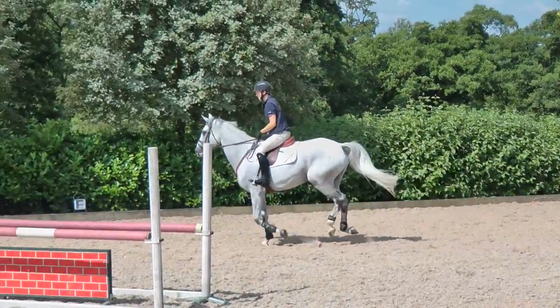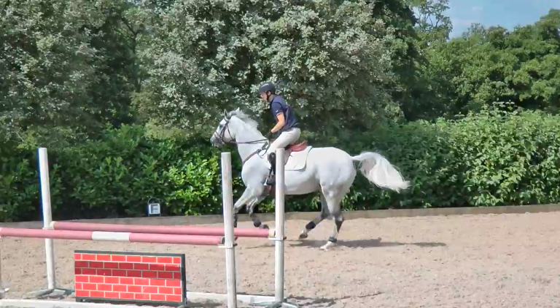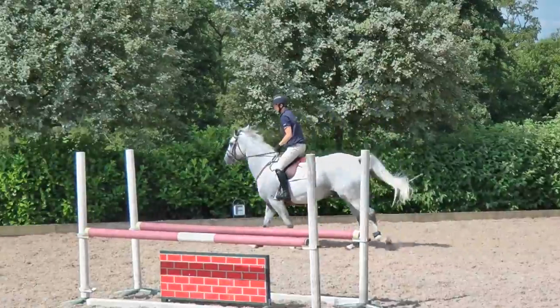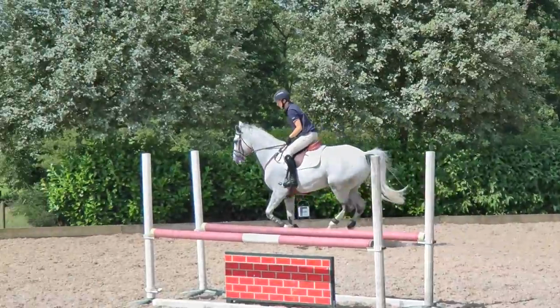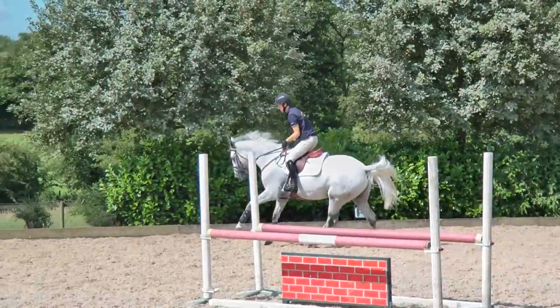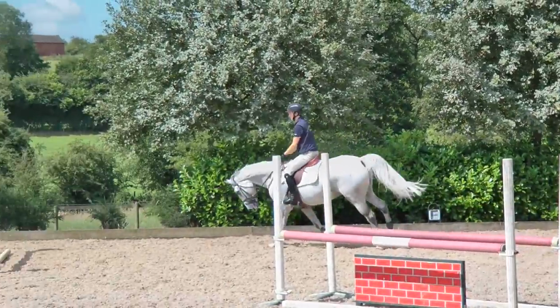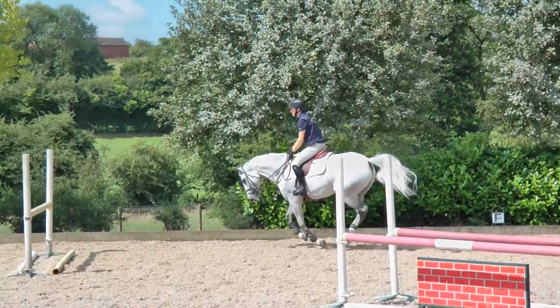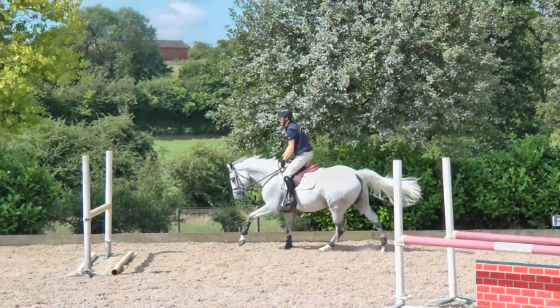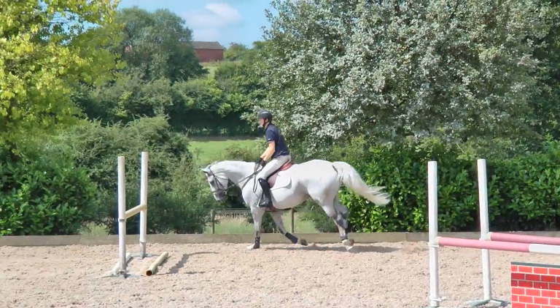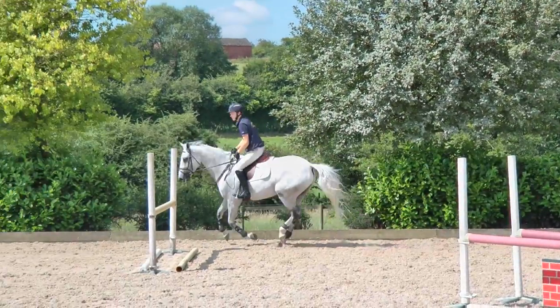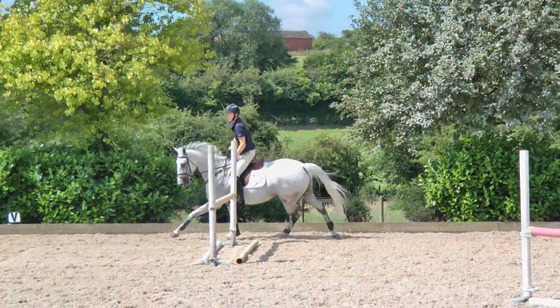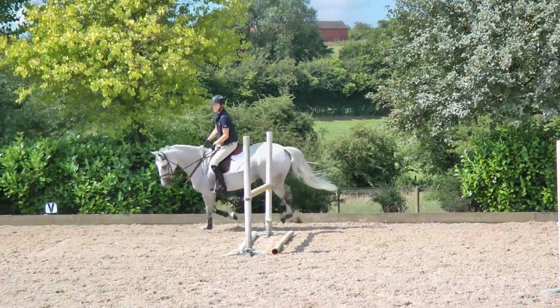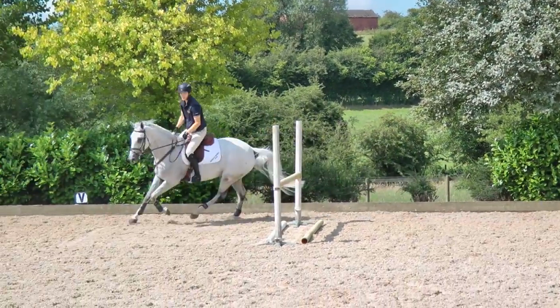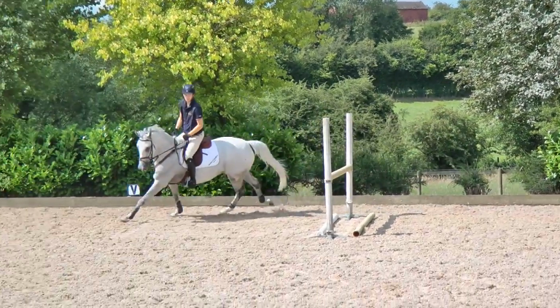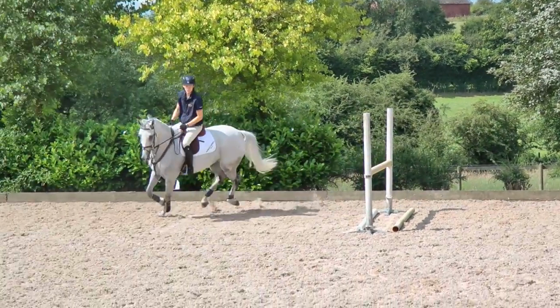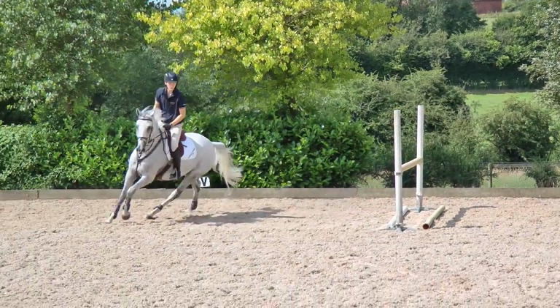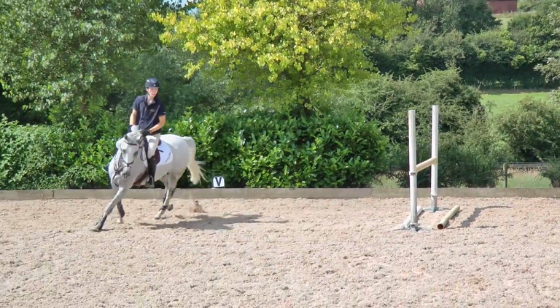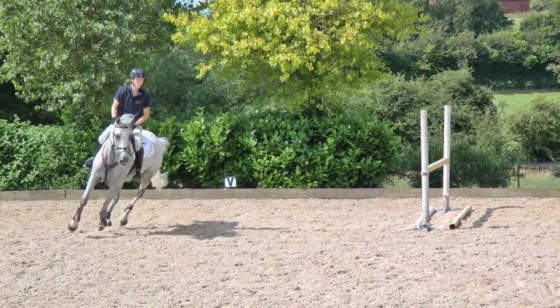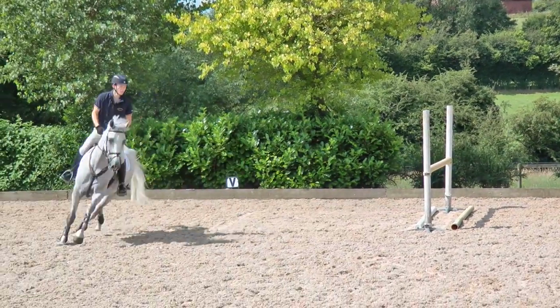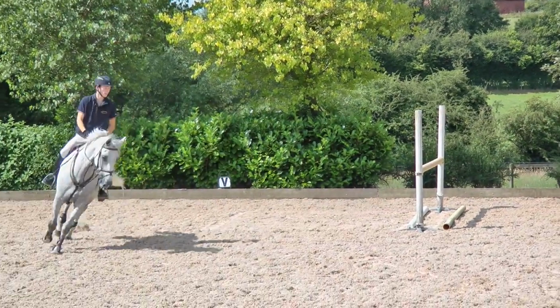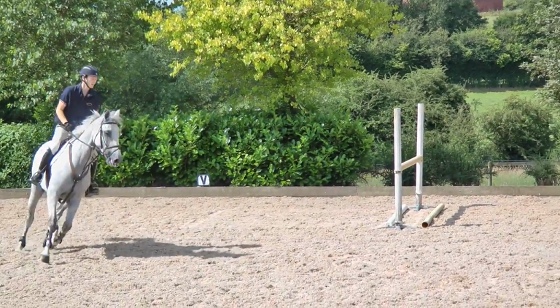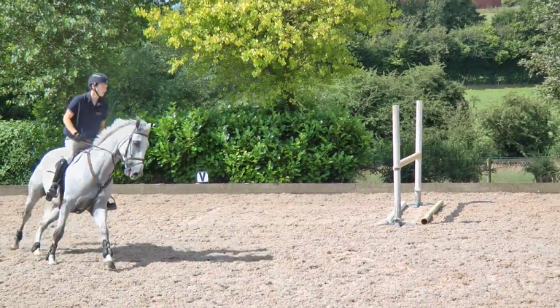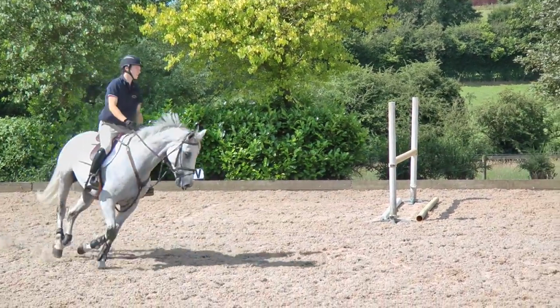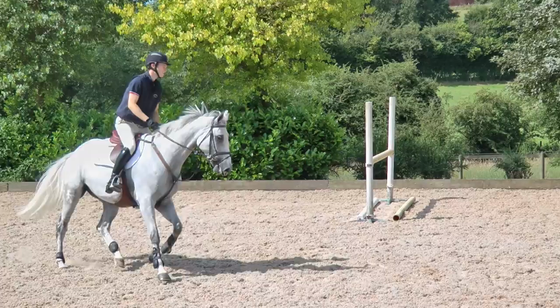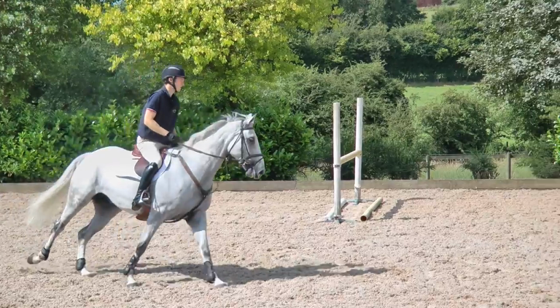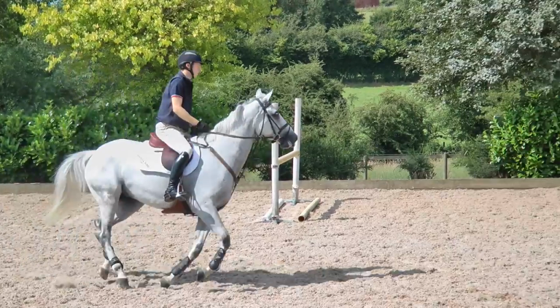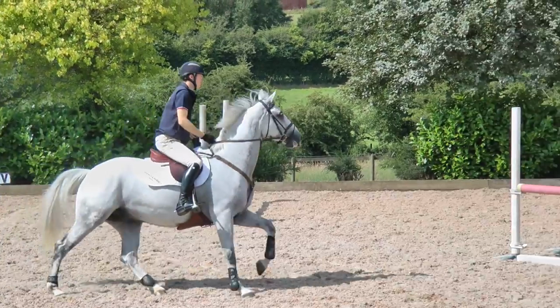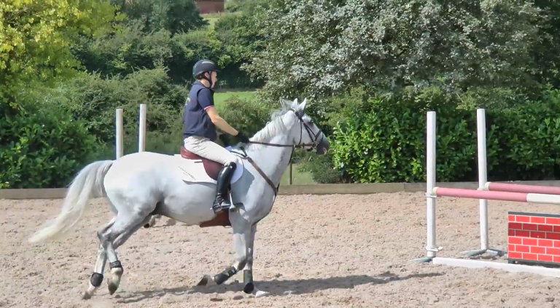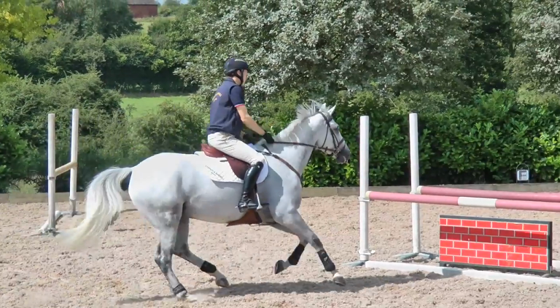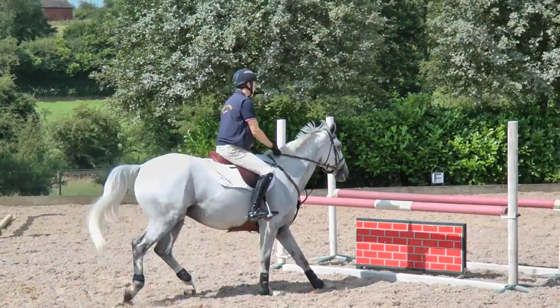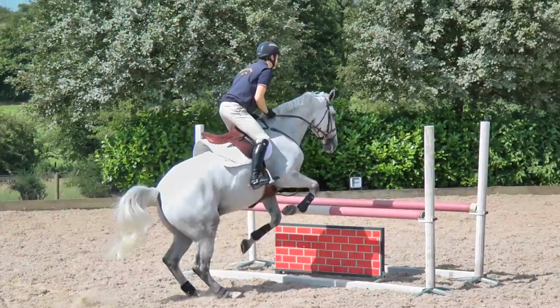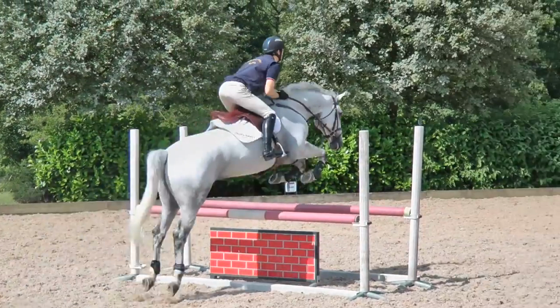Good — getting the change, really important, get the balance. Look at the fence early. There's the horse — it clocked it. Good.